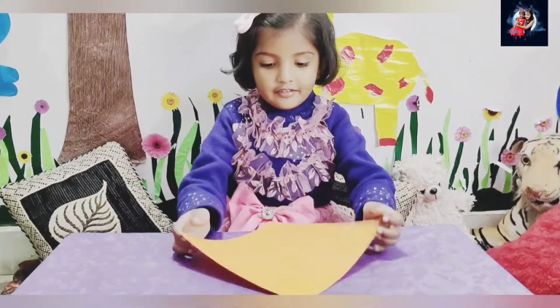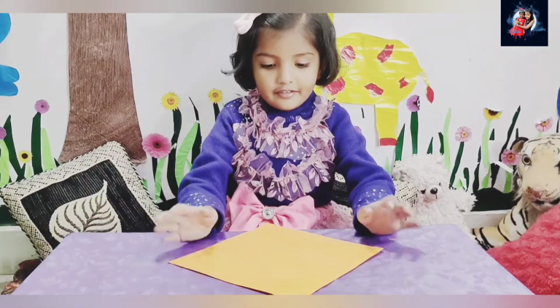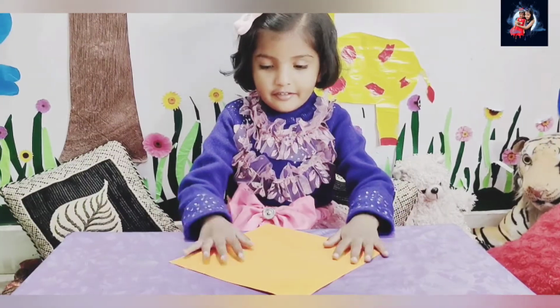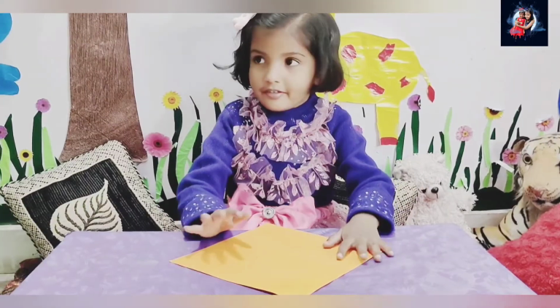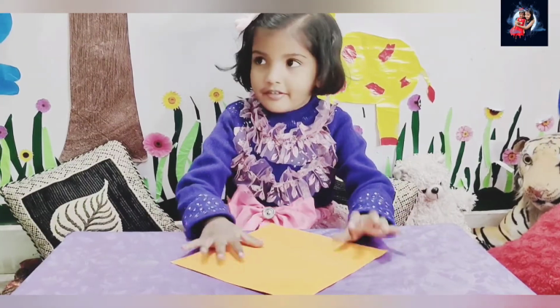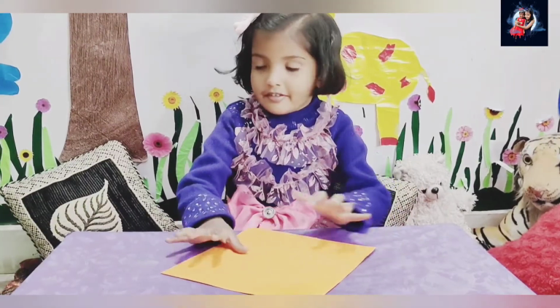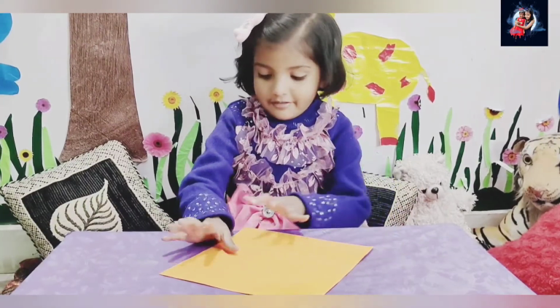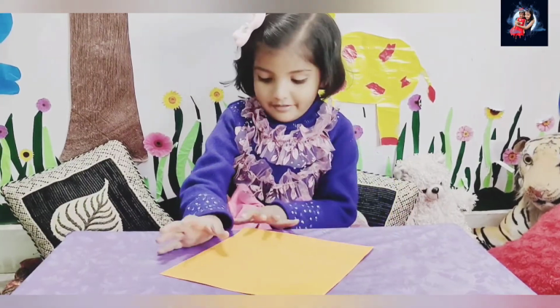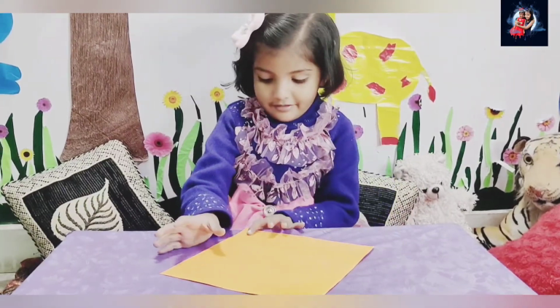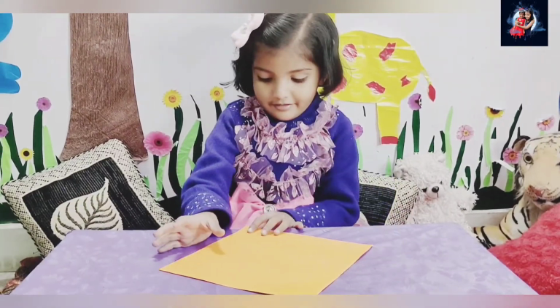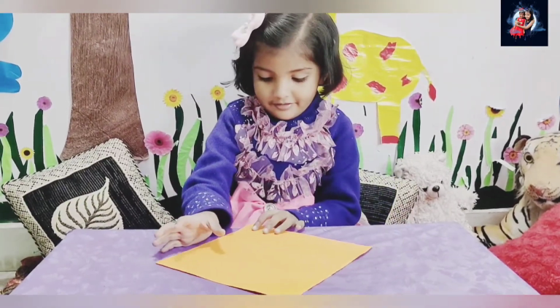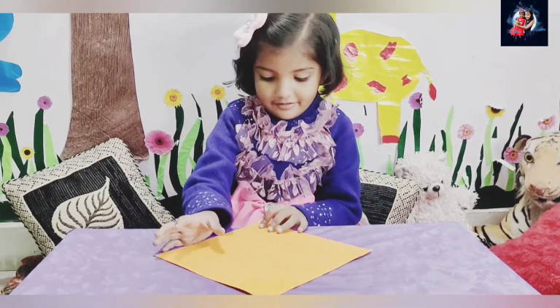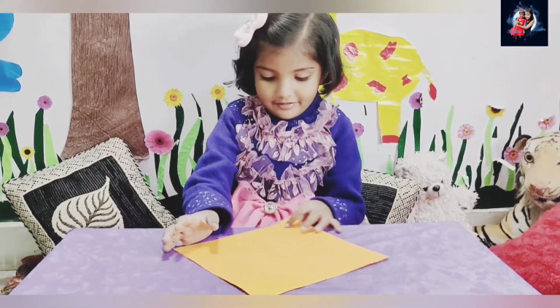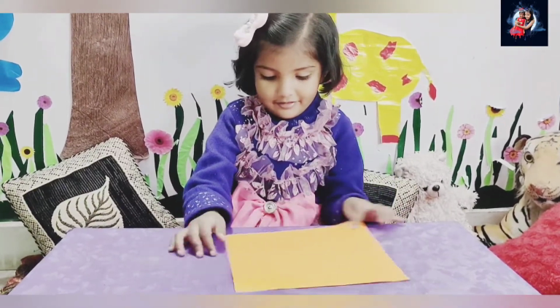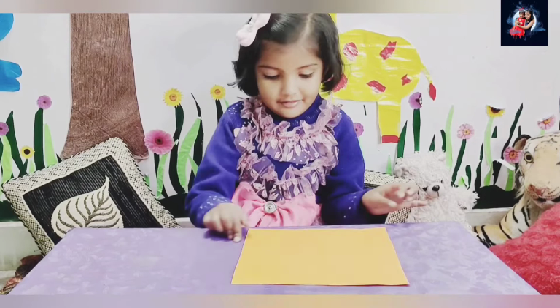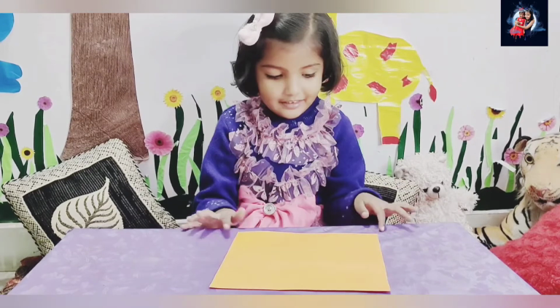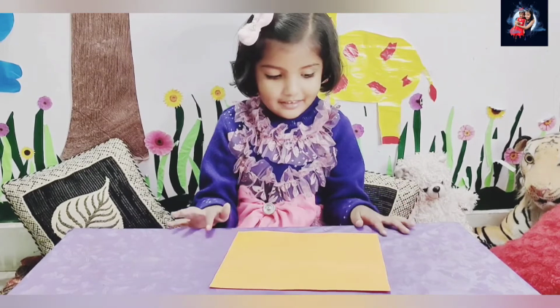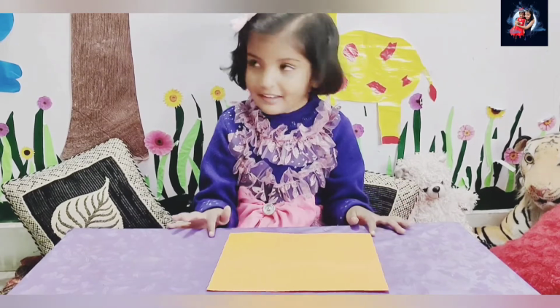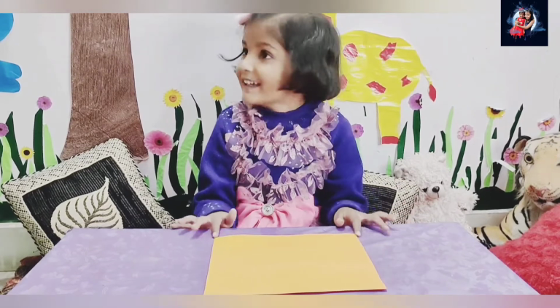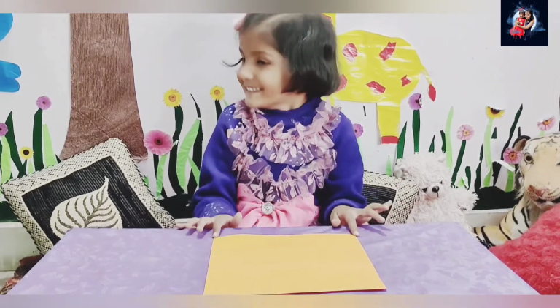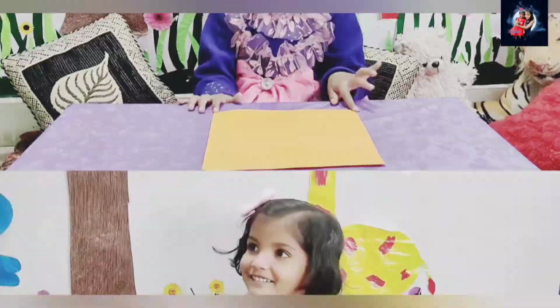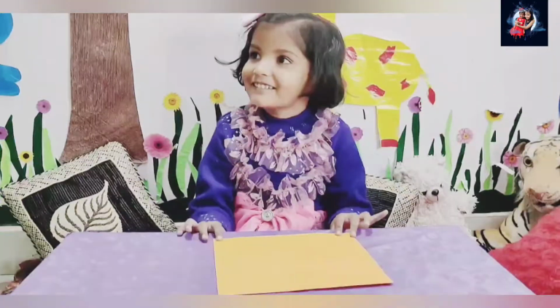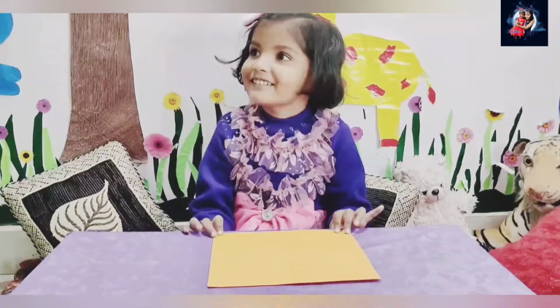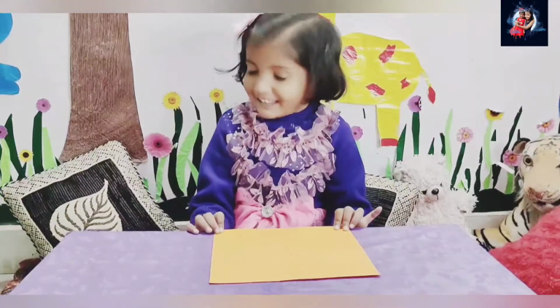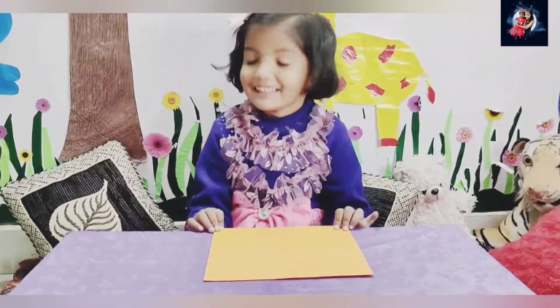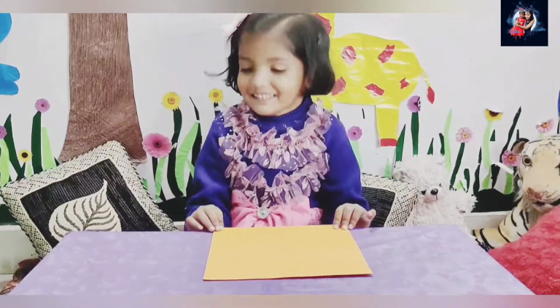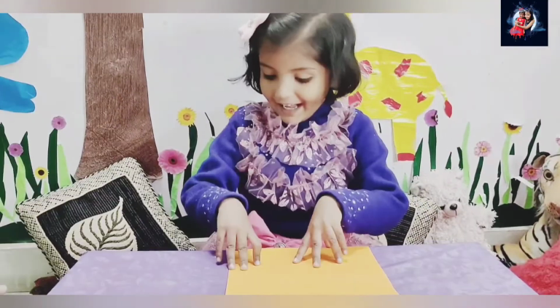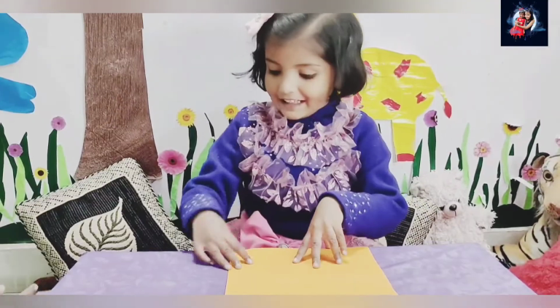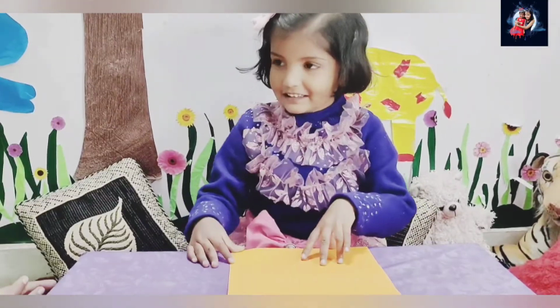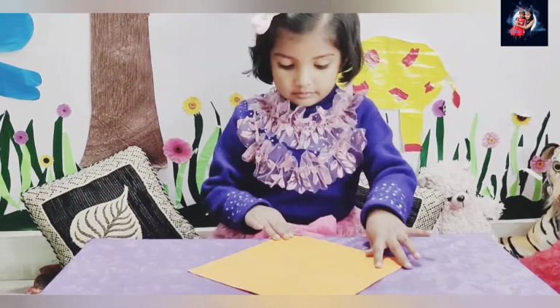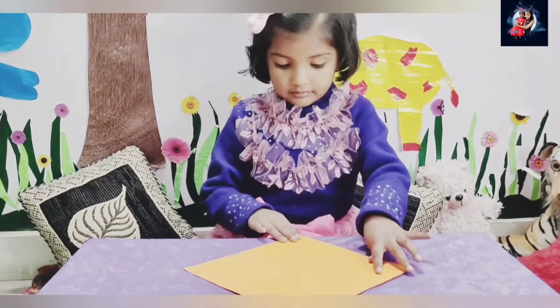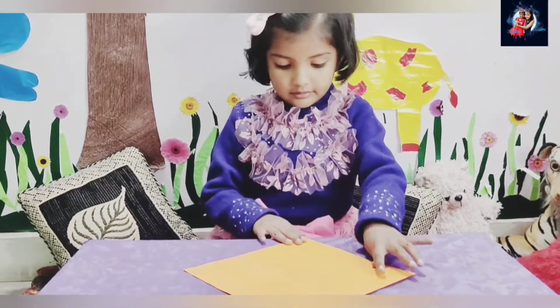I'm Mahi and I will help her to make the kite. Okay Rui, are you ready? Yeah! Okay, let's start.